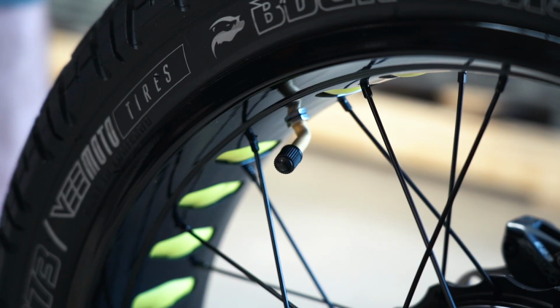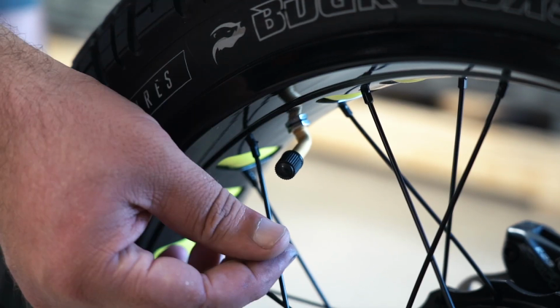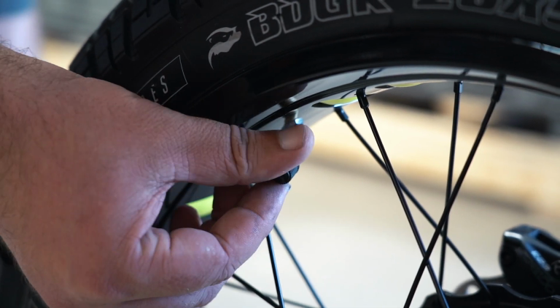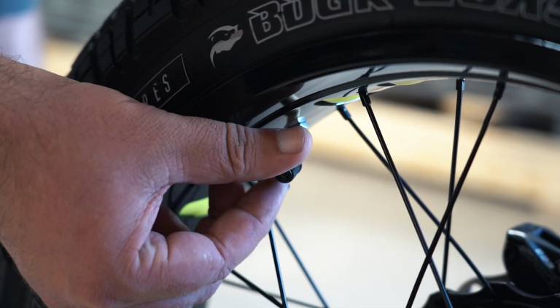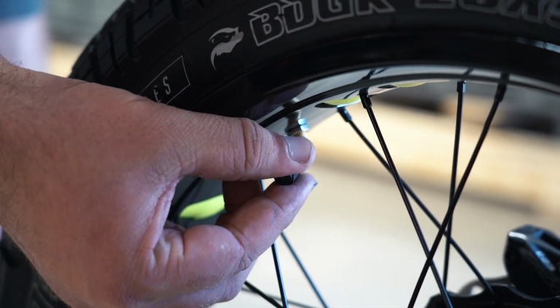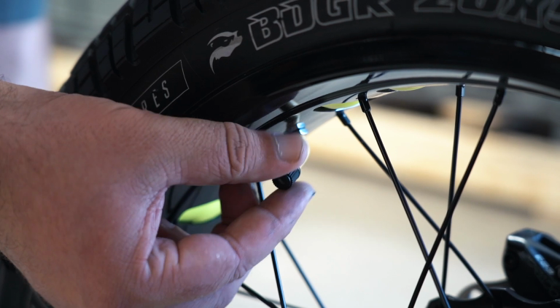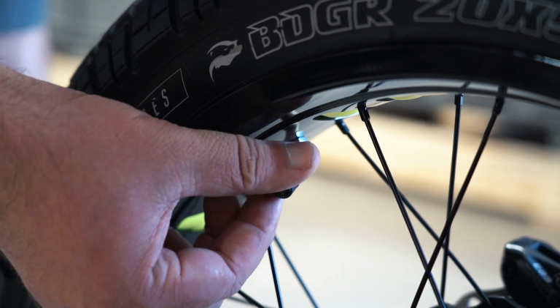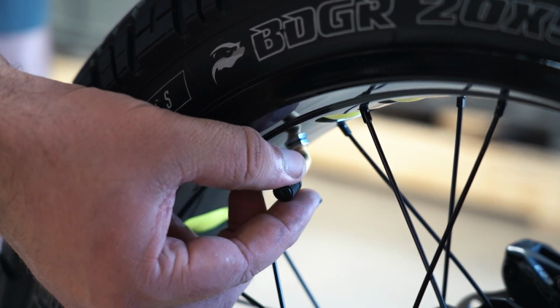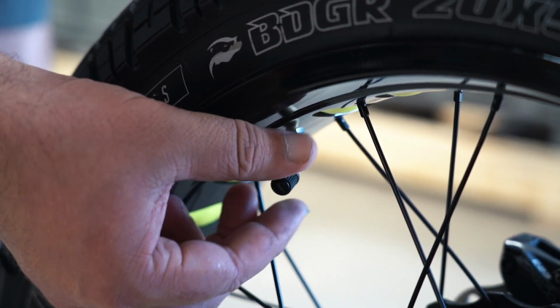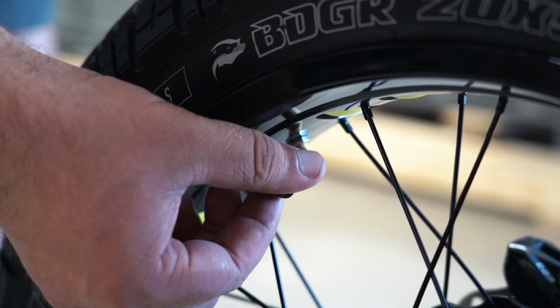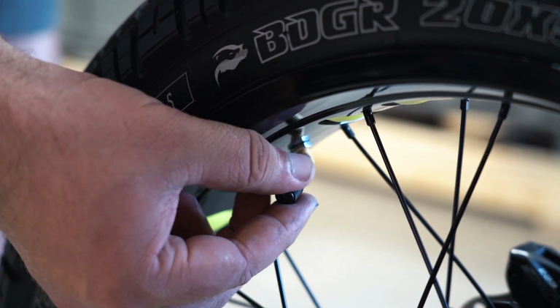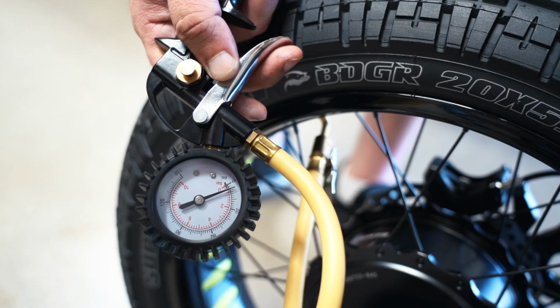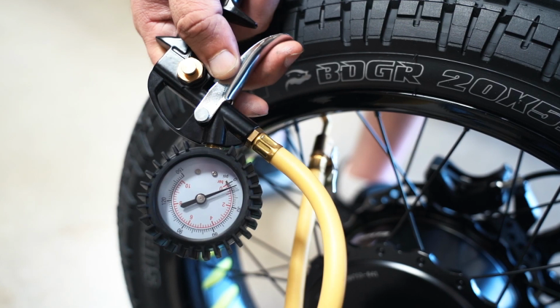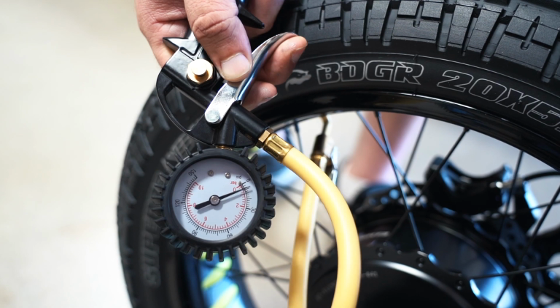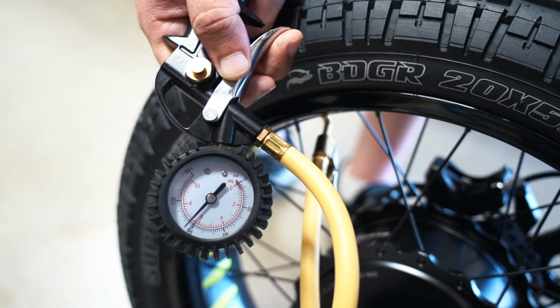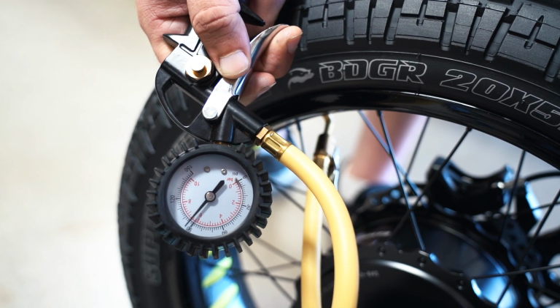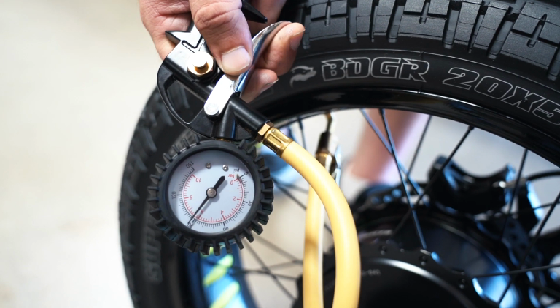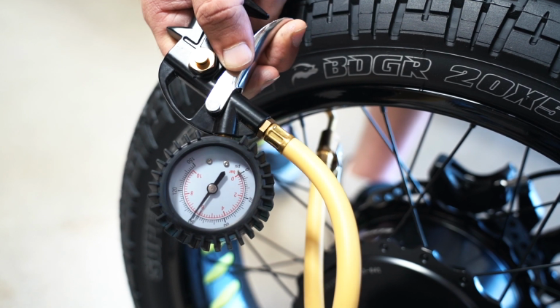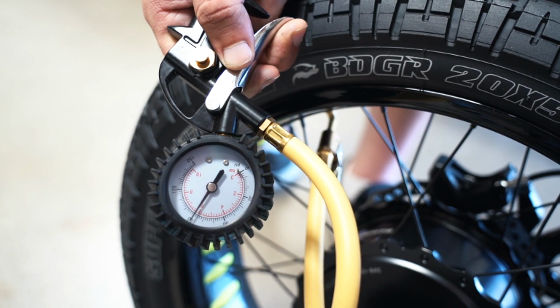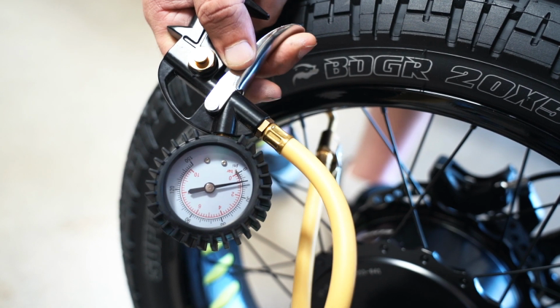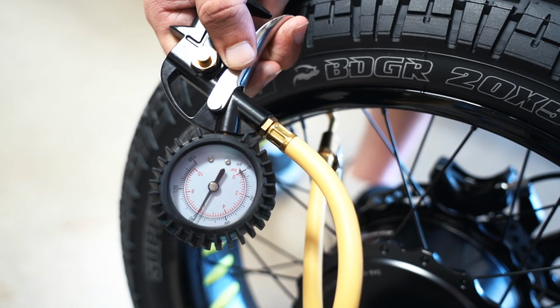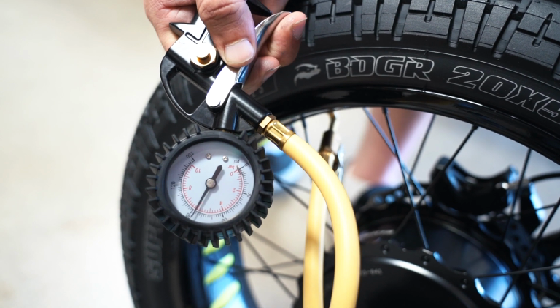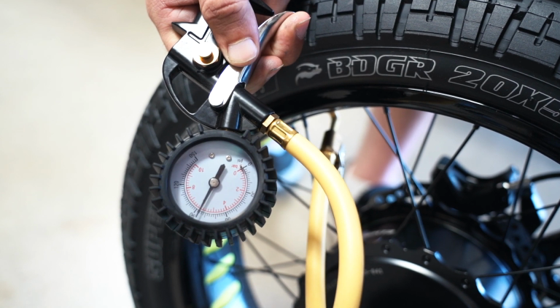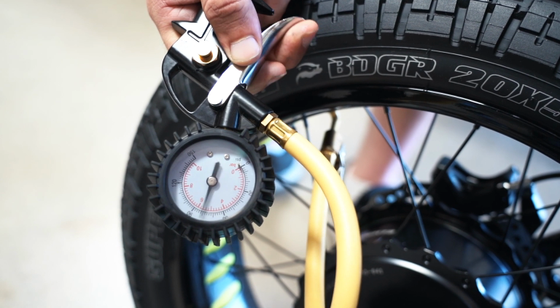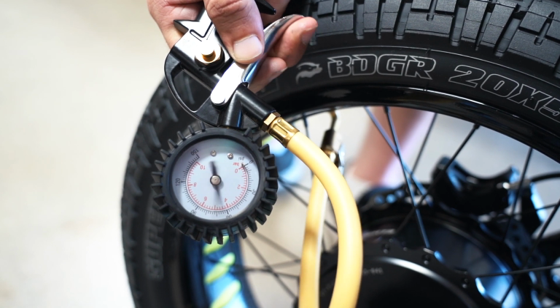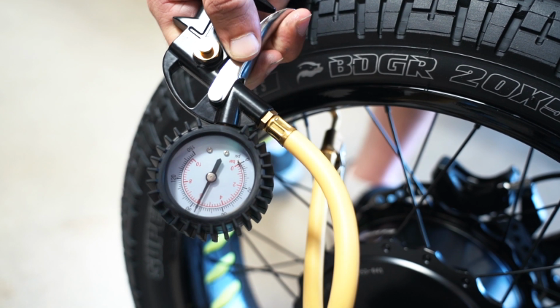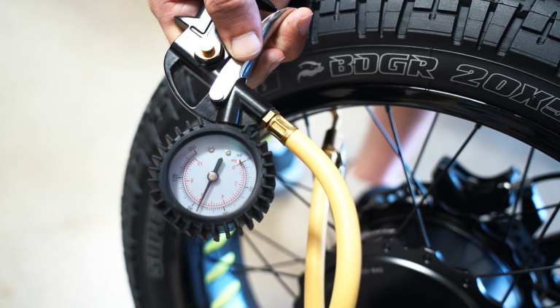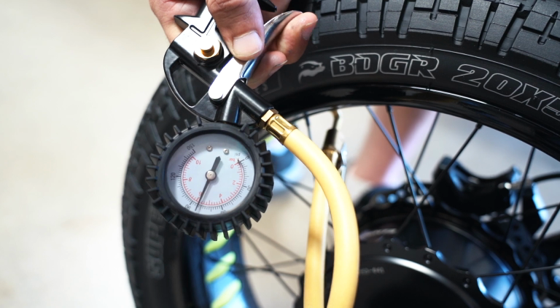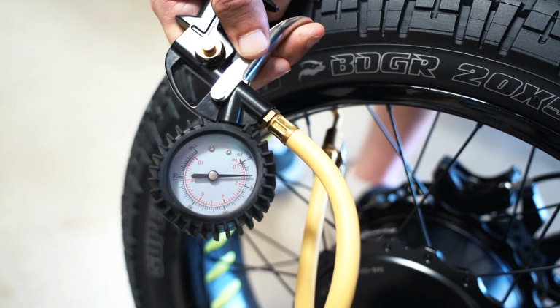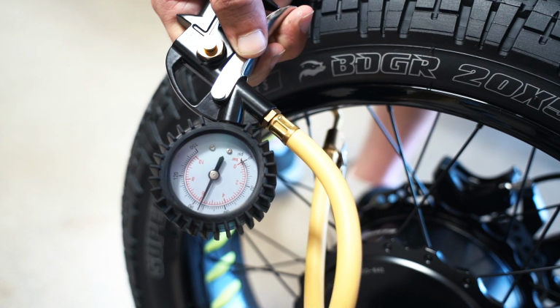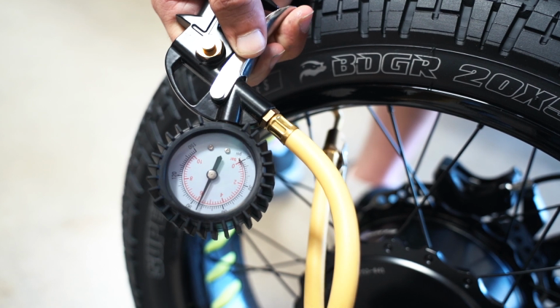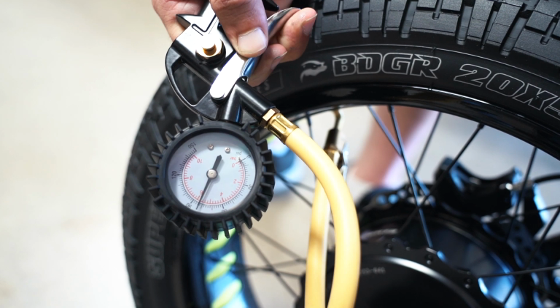Next, inflate your tires to the recommended 27 to 30 psi. Pressure will vary based on the weight of the rider and terrain of each ride.